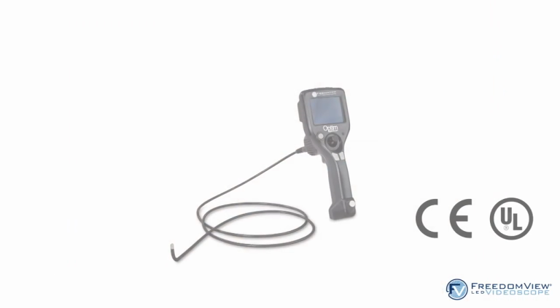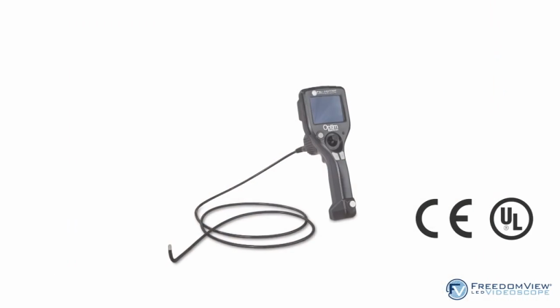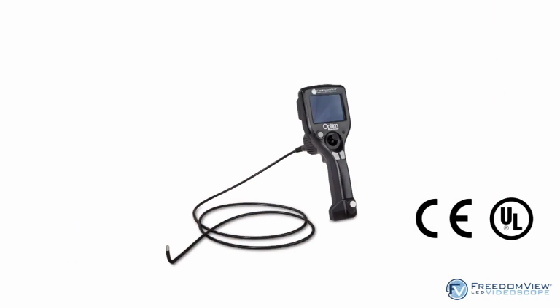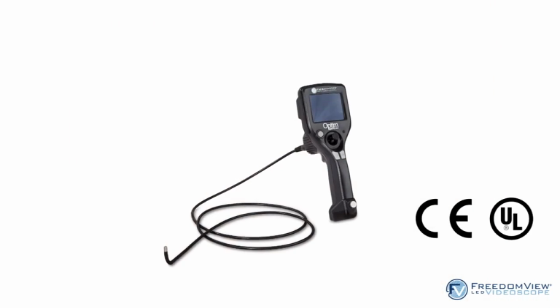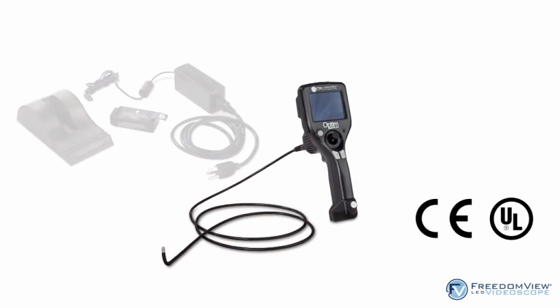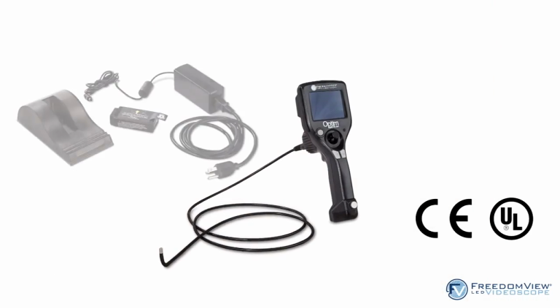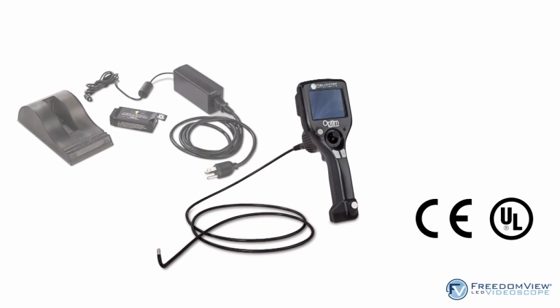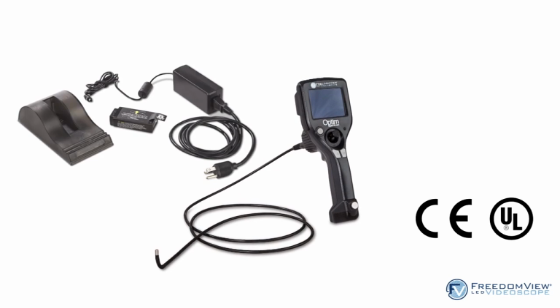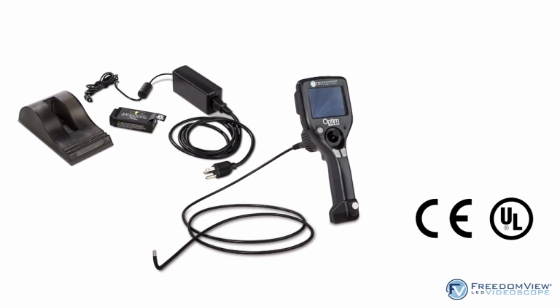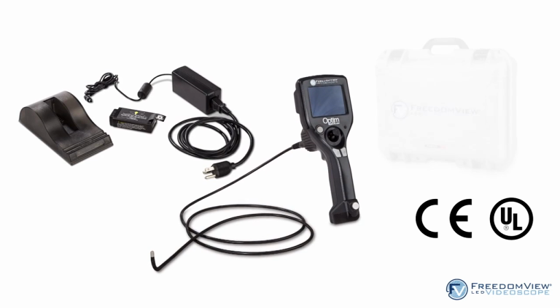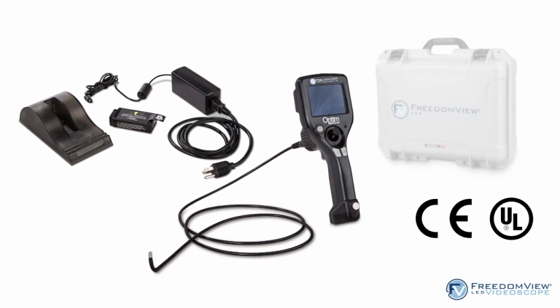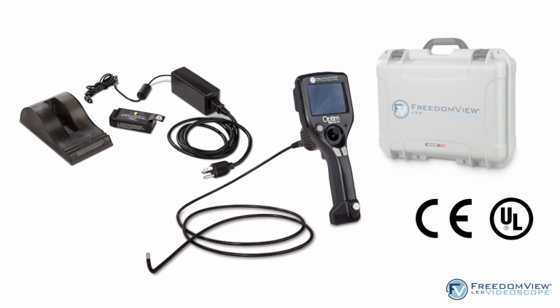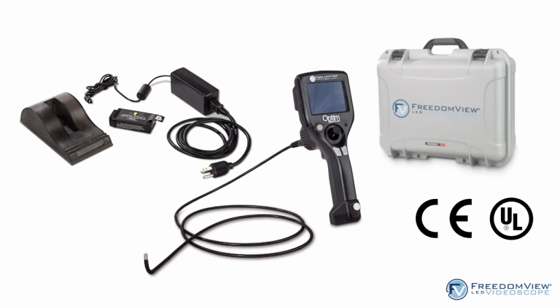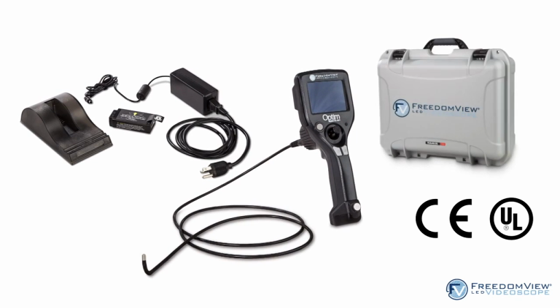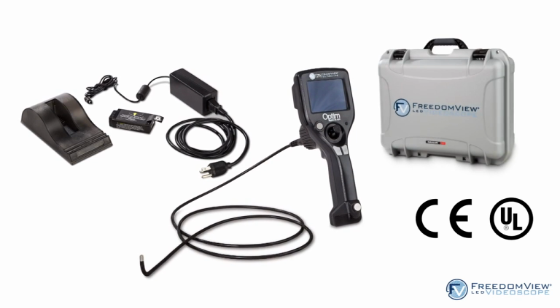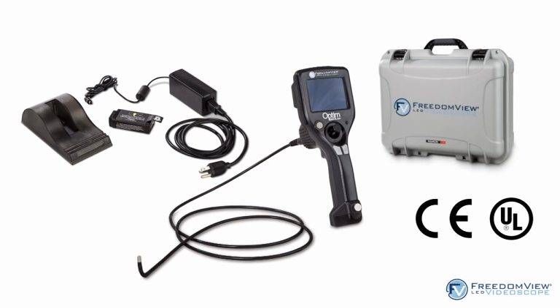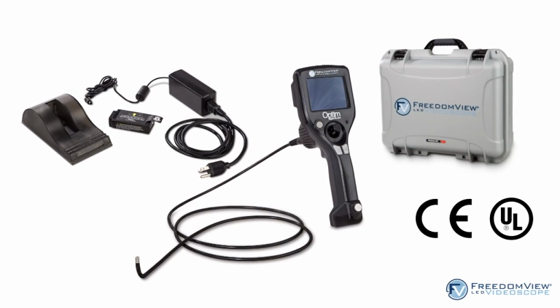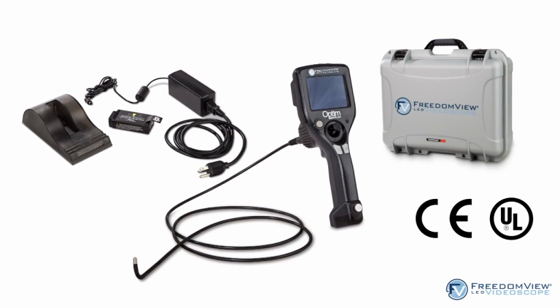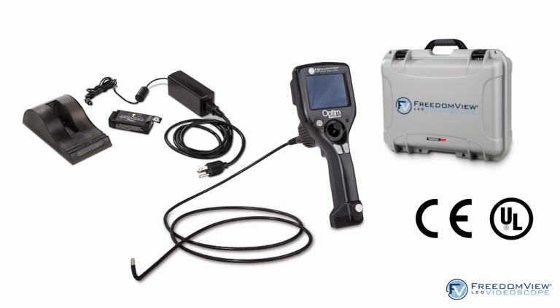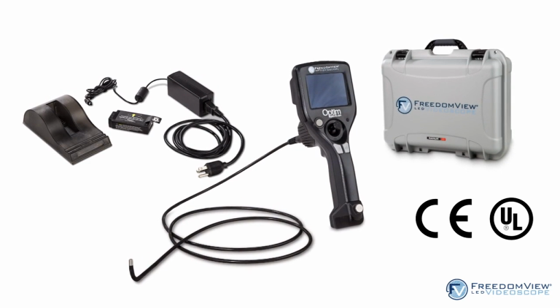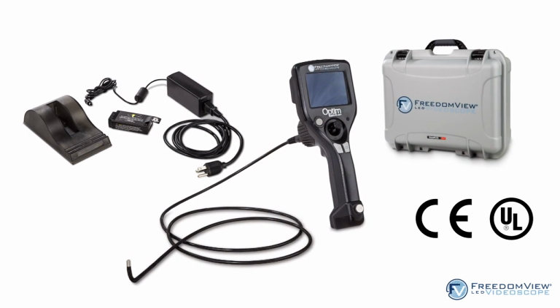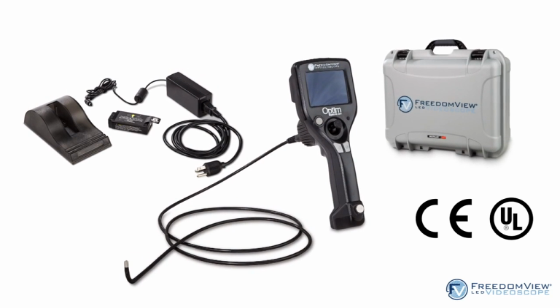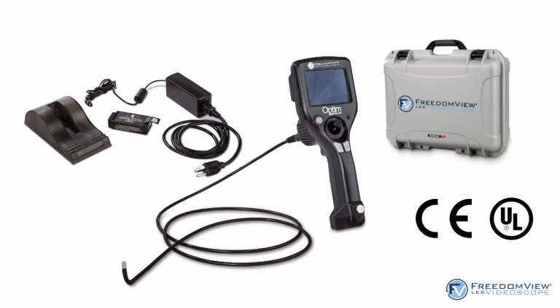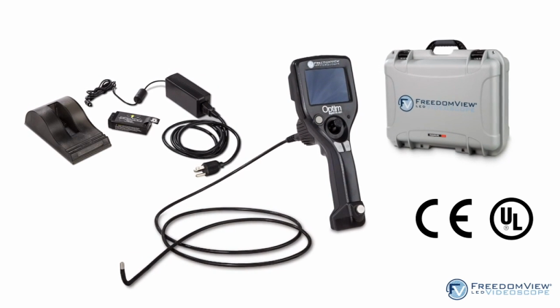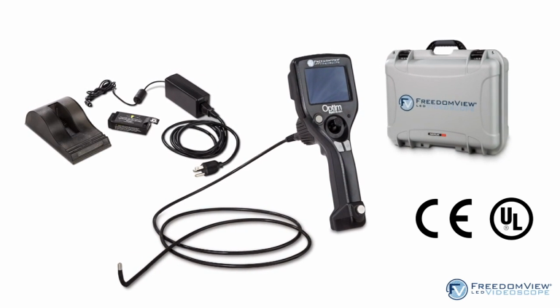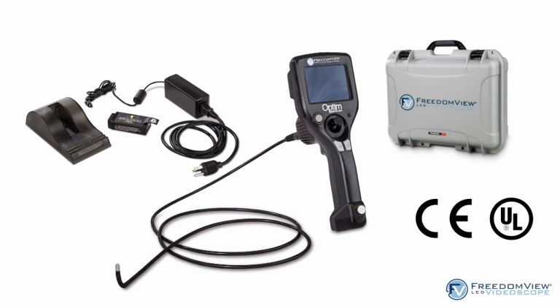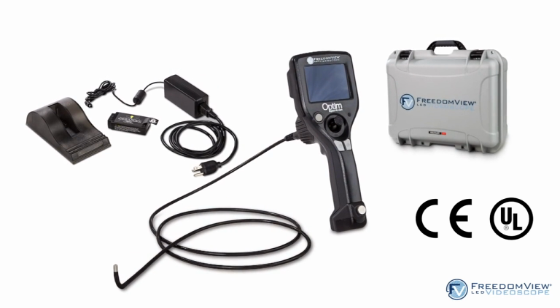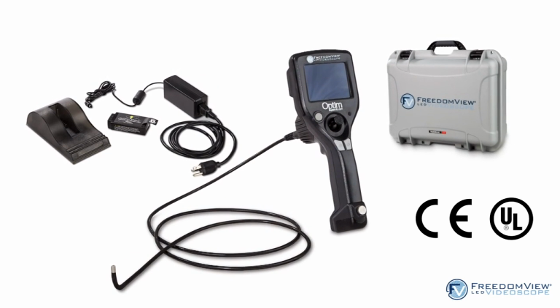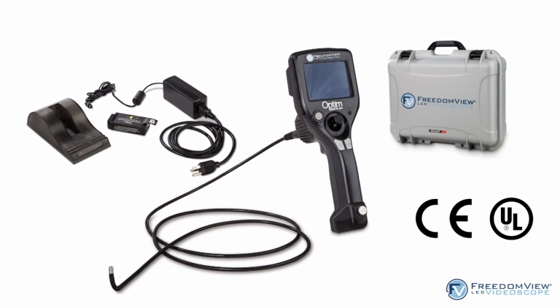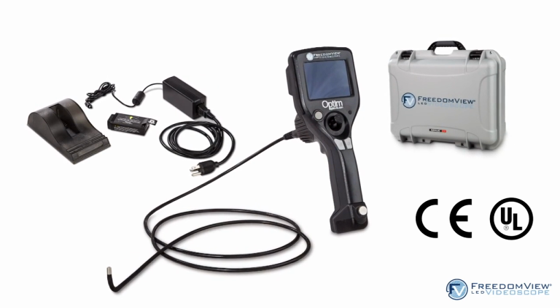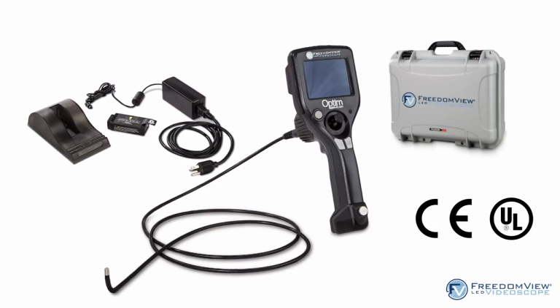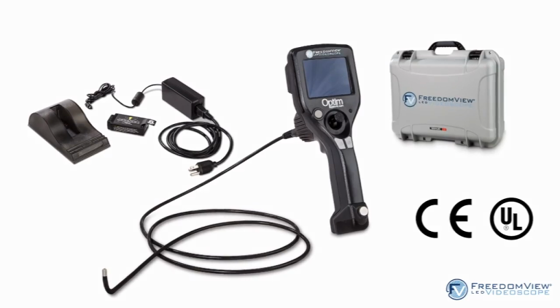Priced with your budget needs in mind, the FreedomView video scope puts the most challenging inspections within your reach in seconds.